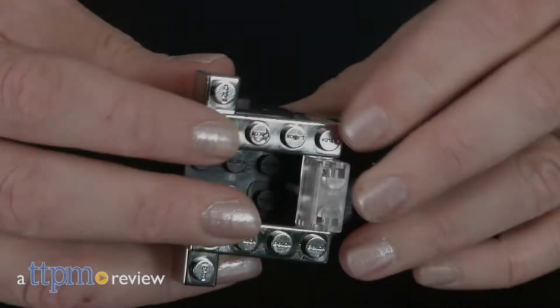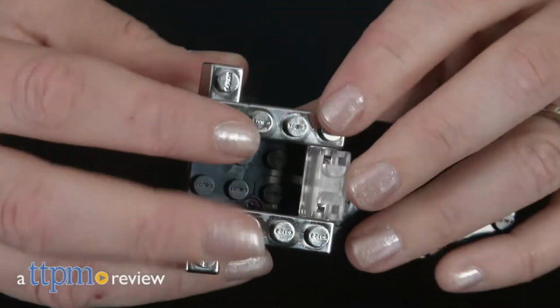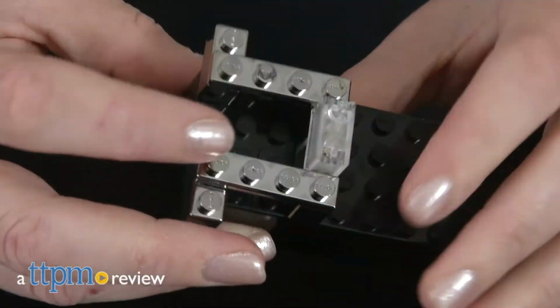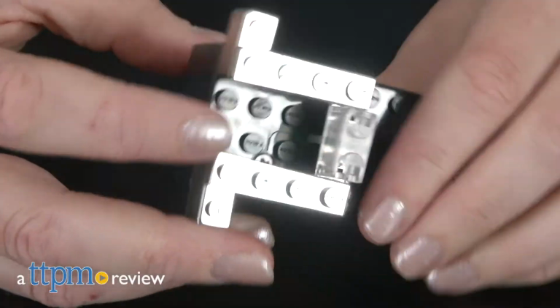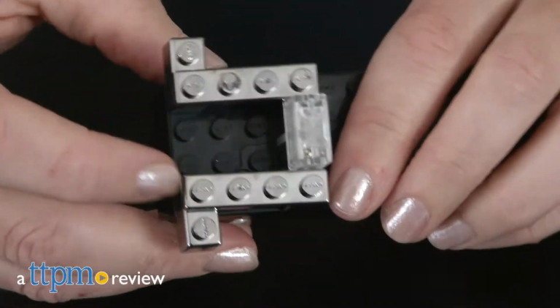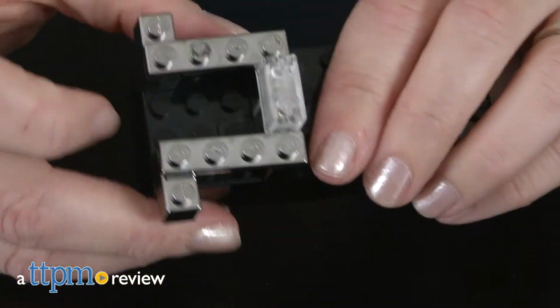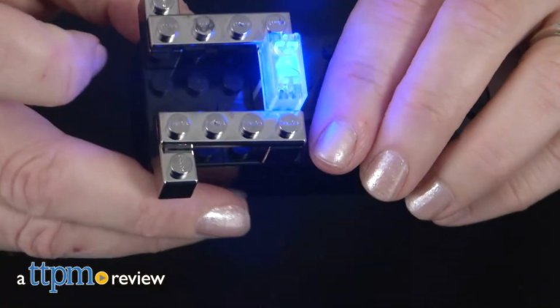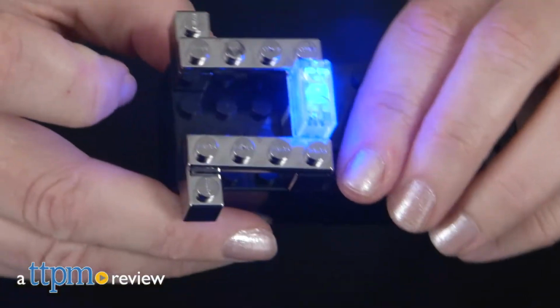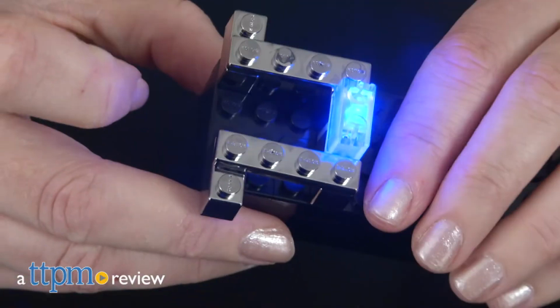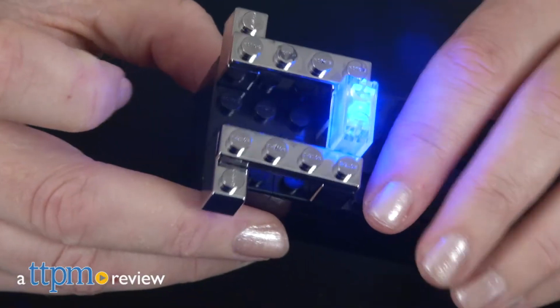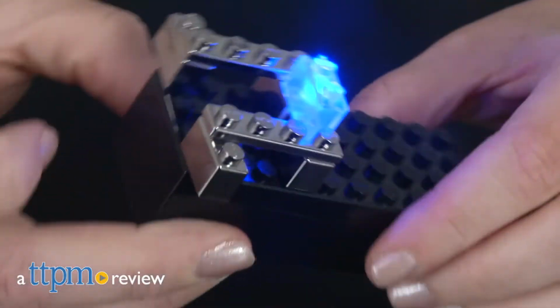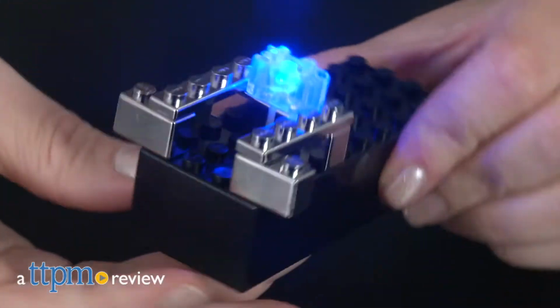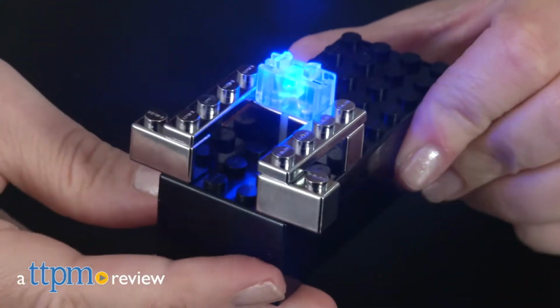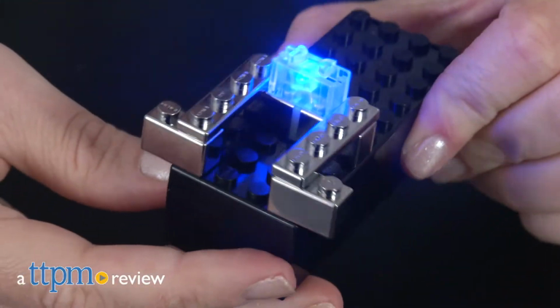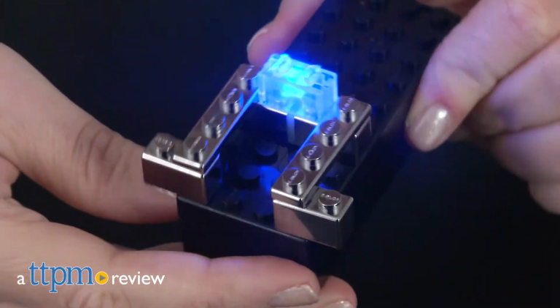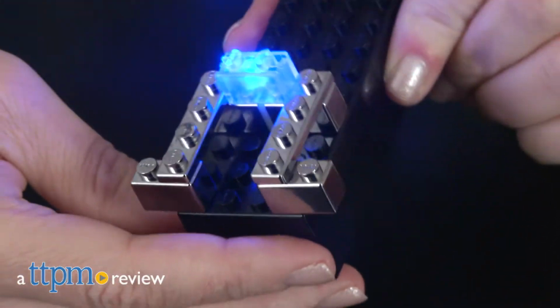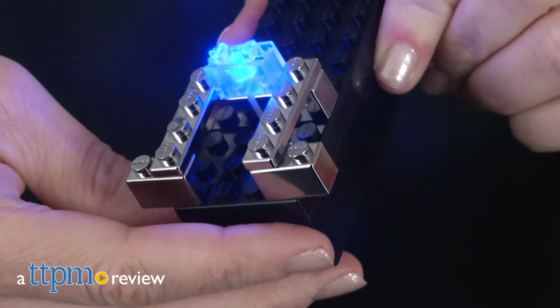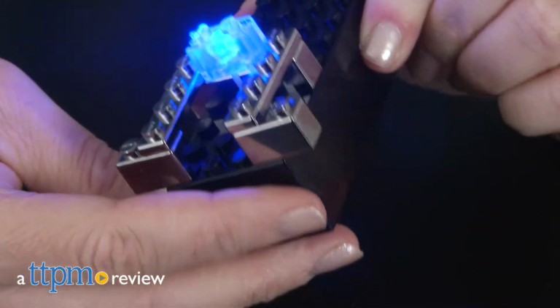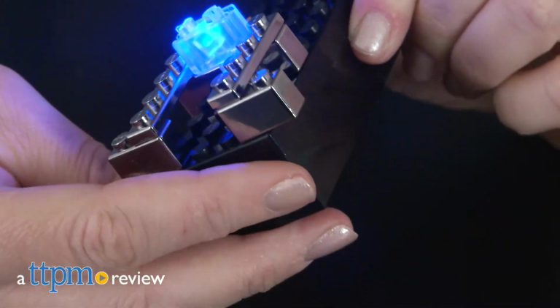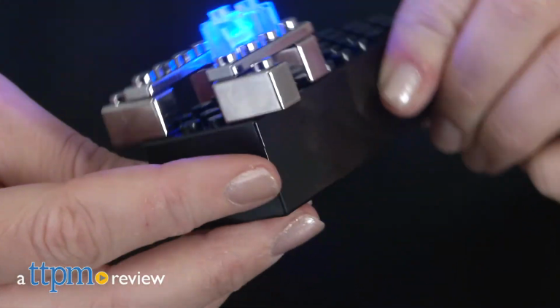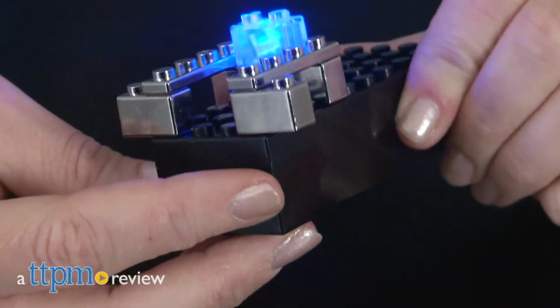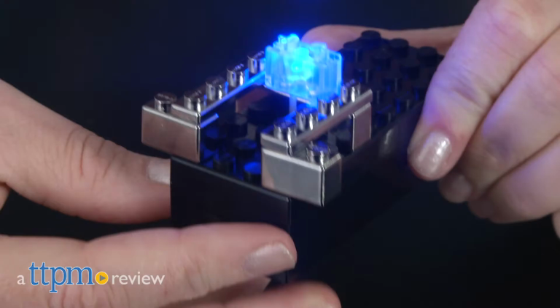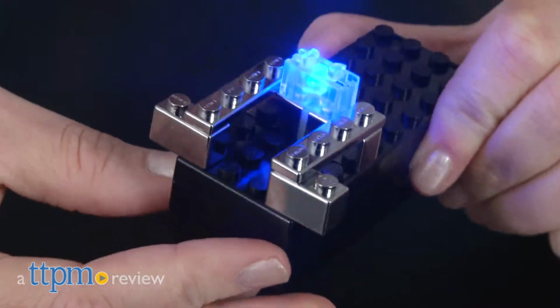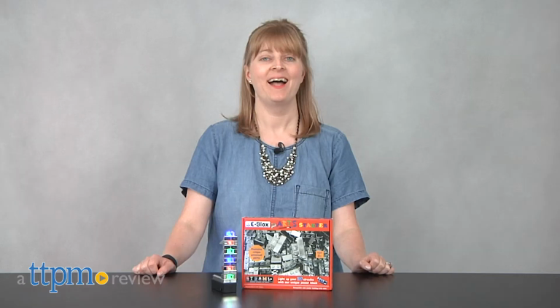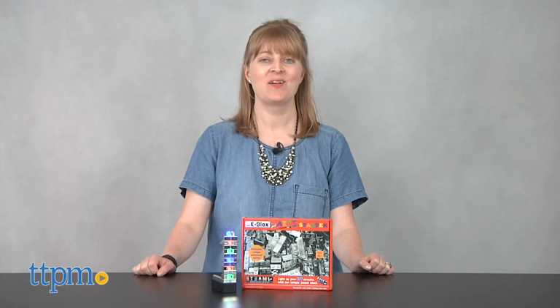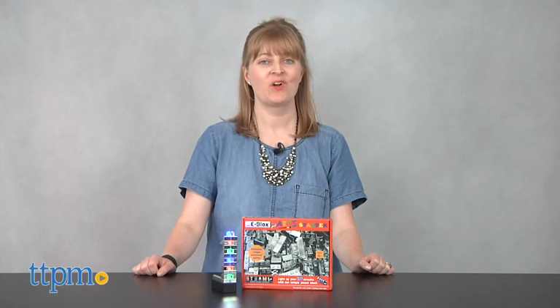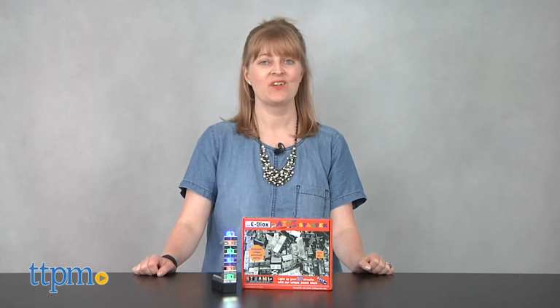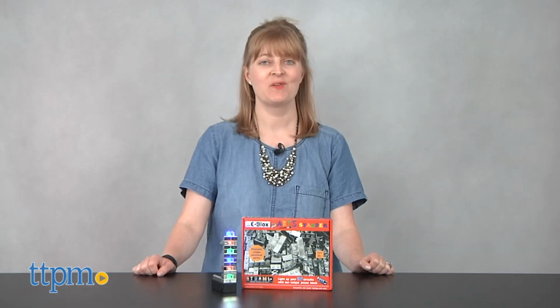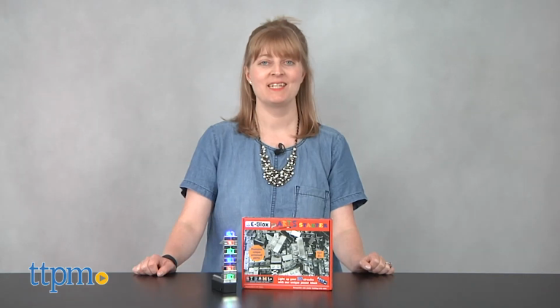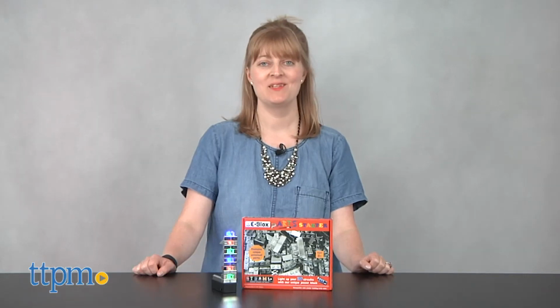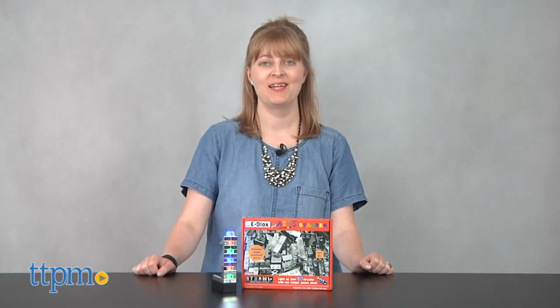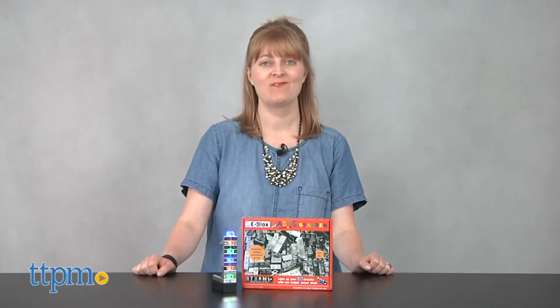This construction block line will give kids a charge of excitement. Hi, I'm Laurie from TTPM.